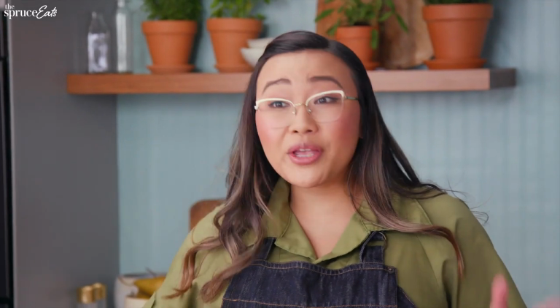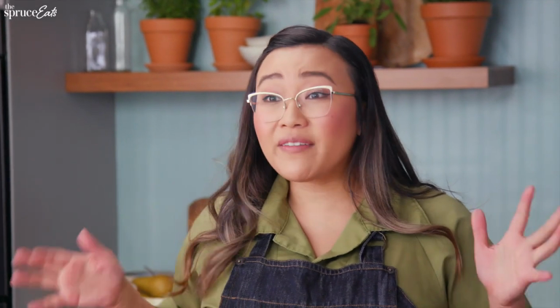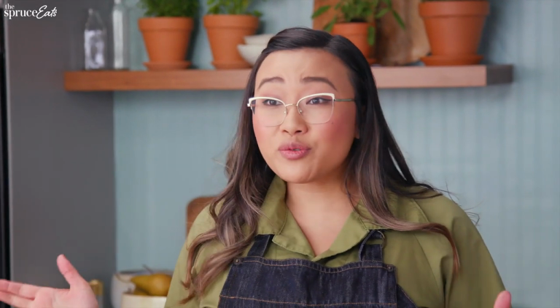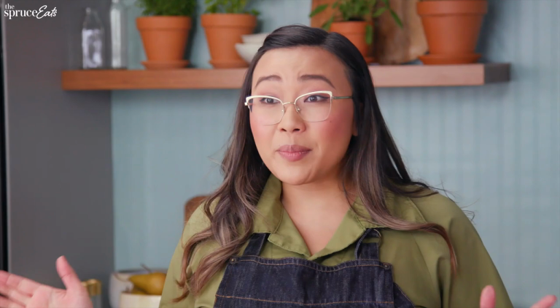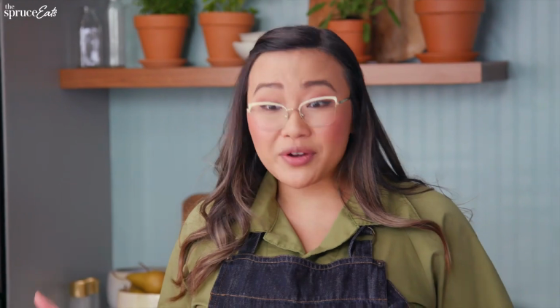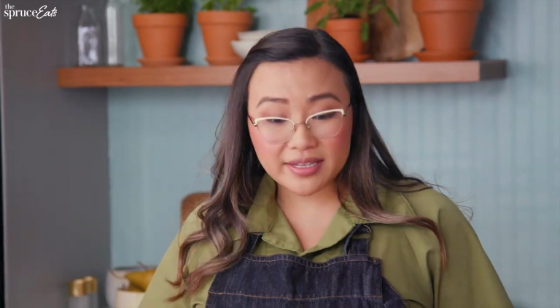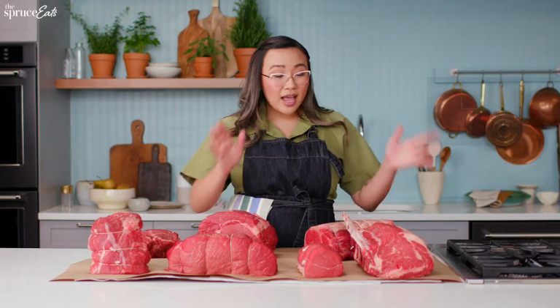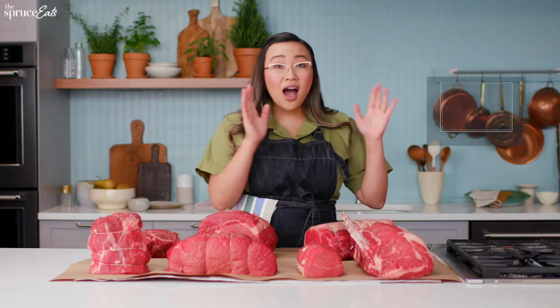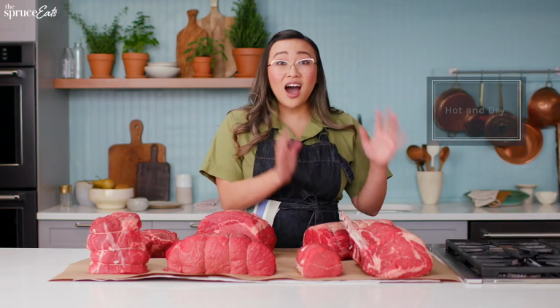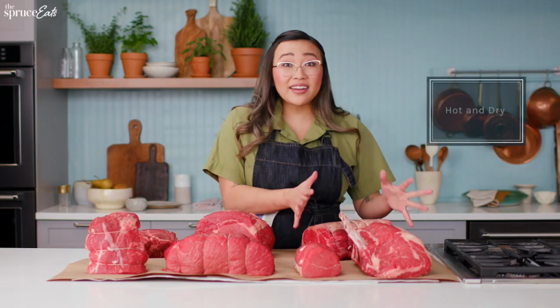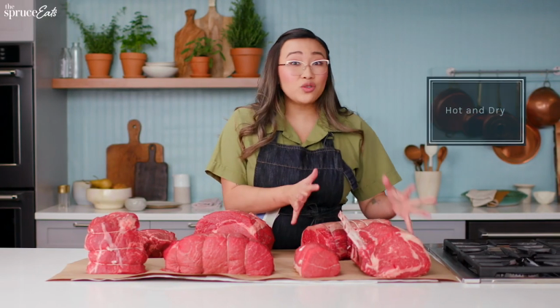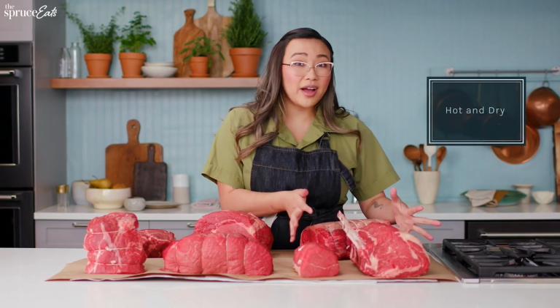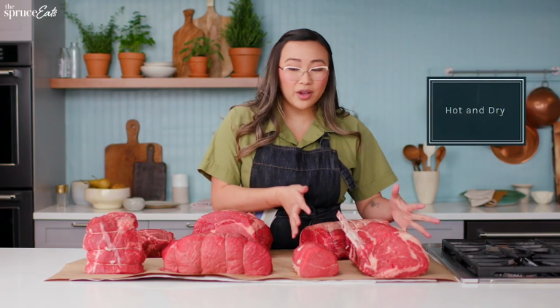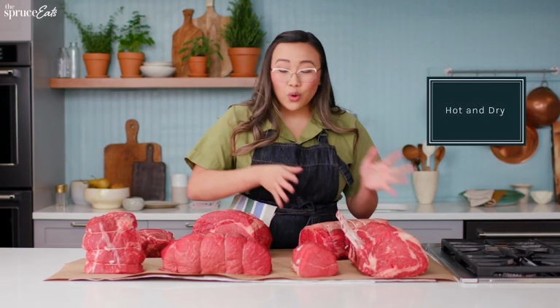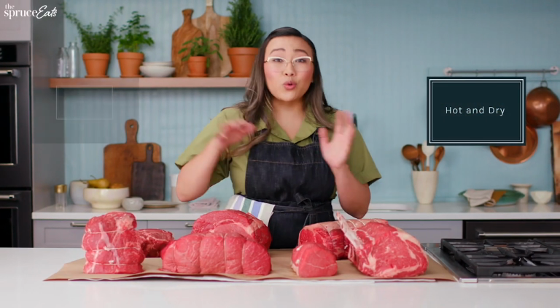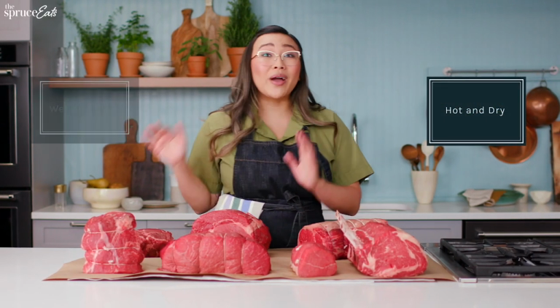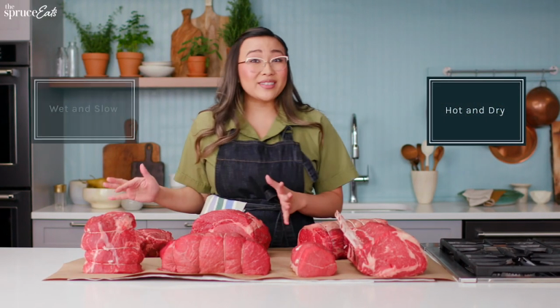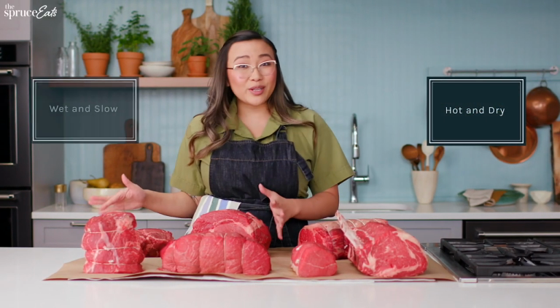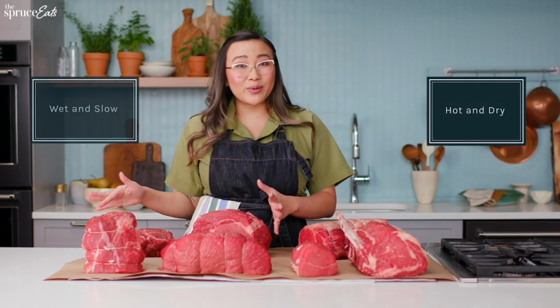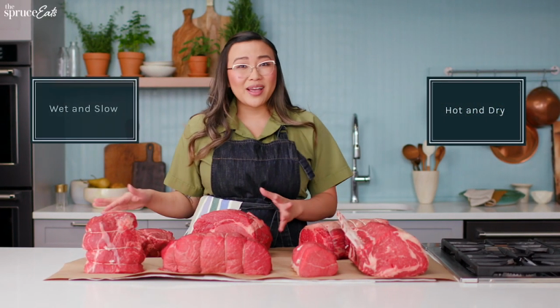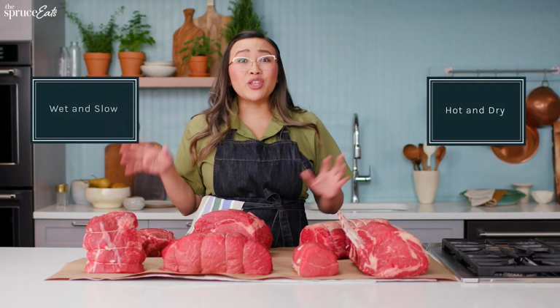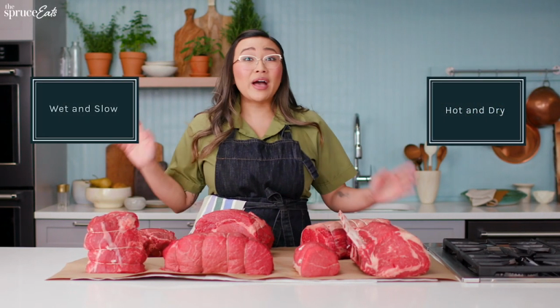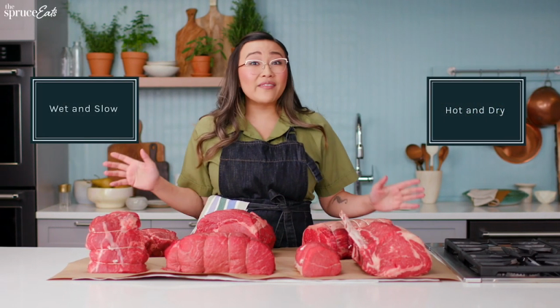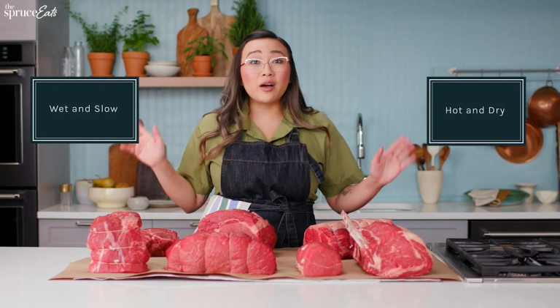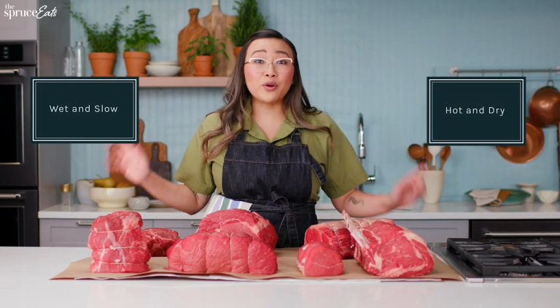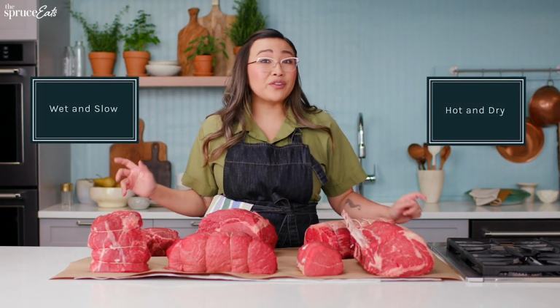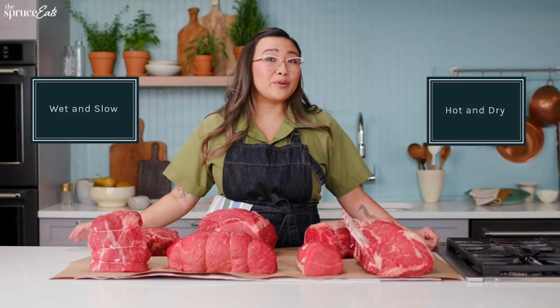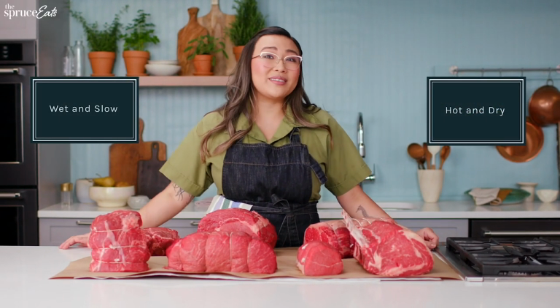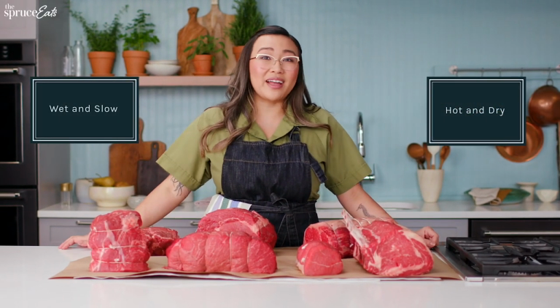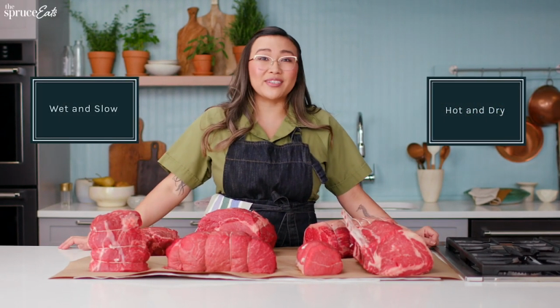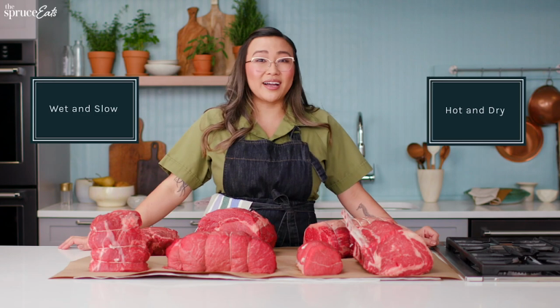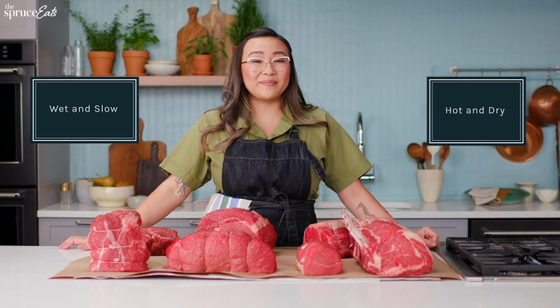And there you have it. All you have to remember is hot and dry or wet and slow, and you'll have a perfect roast every time.